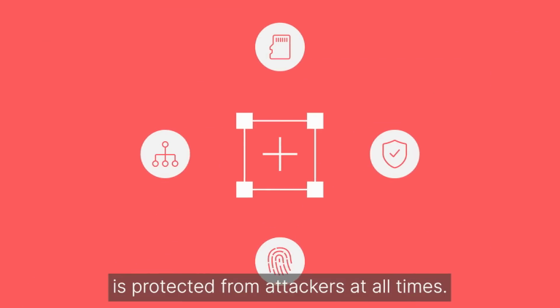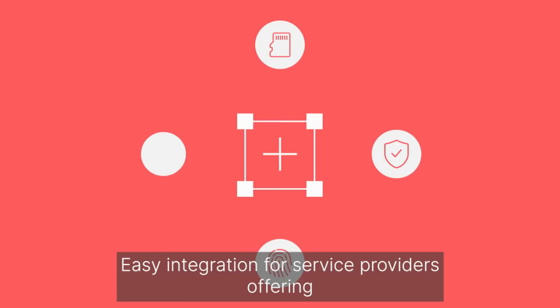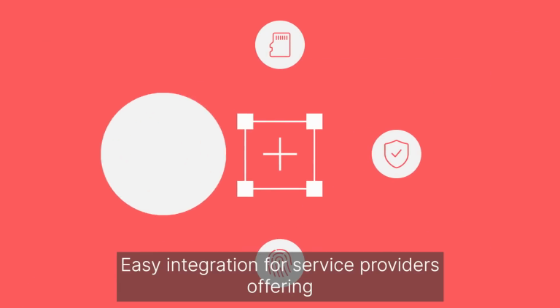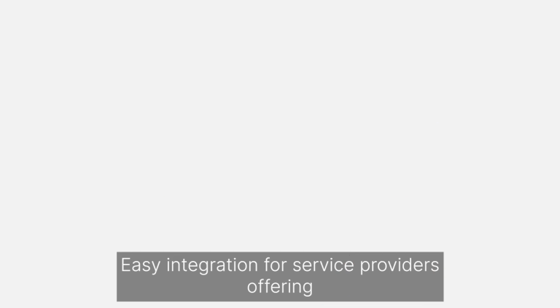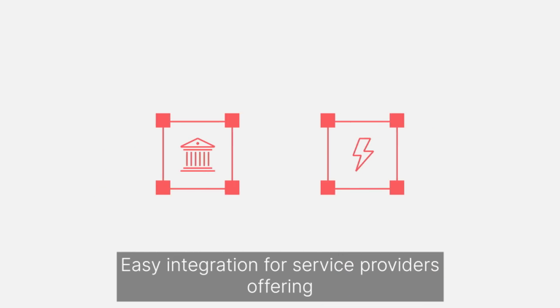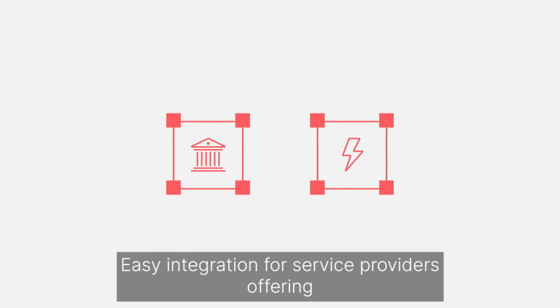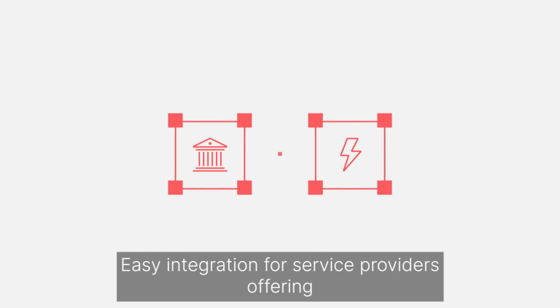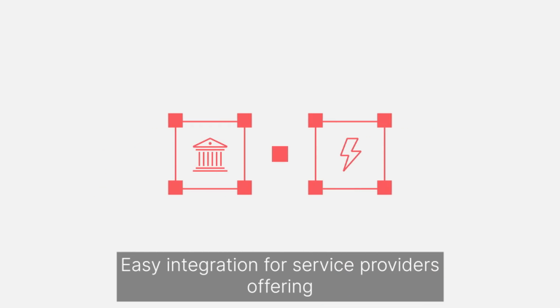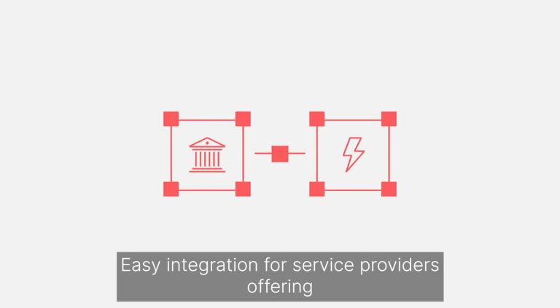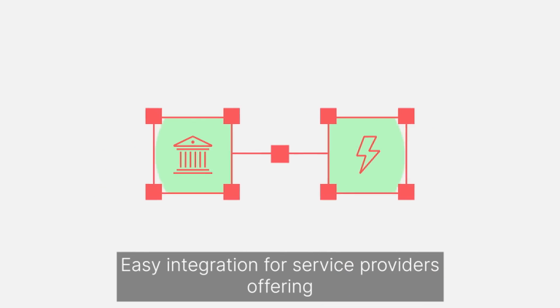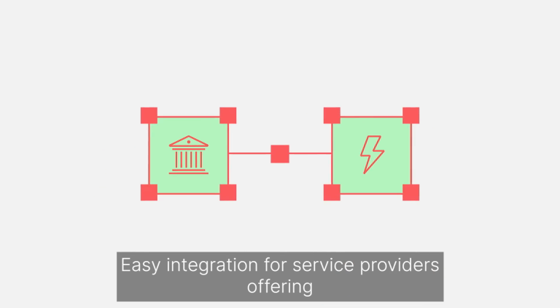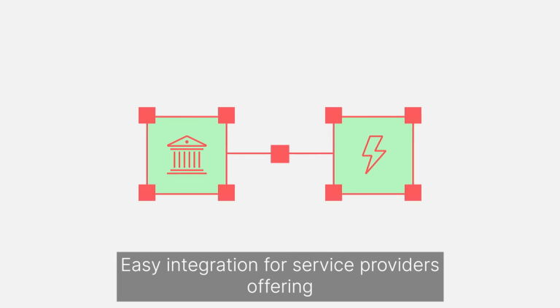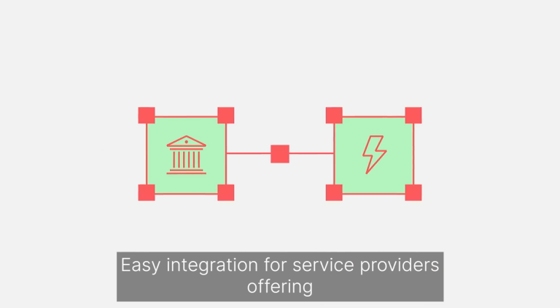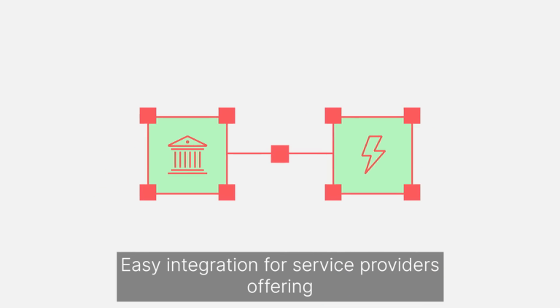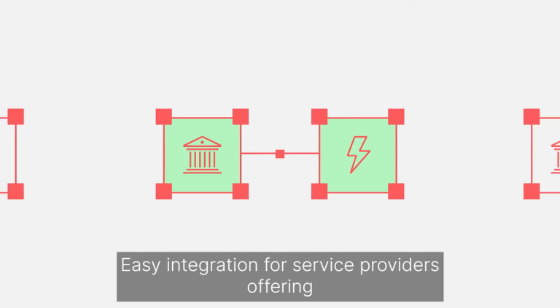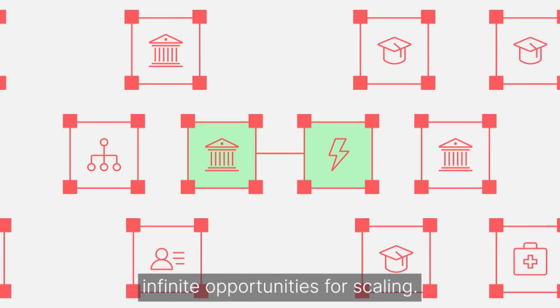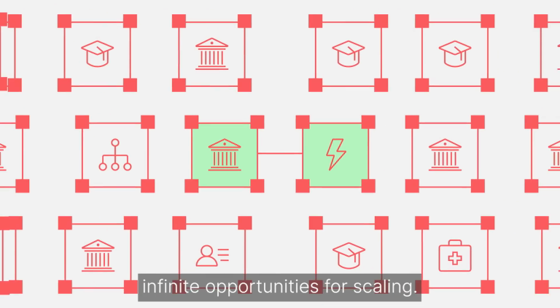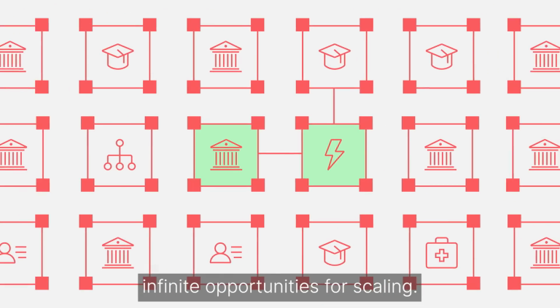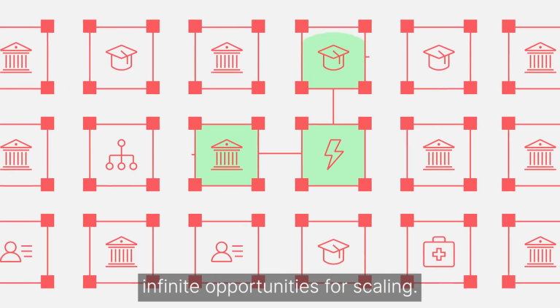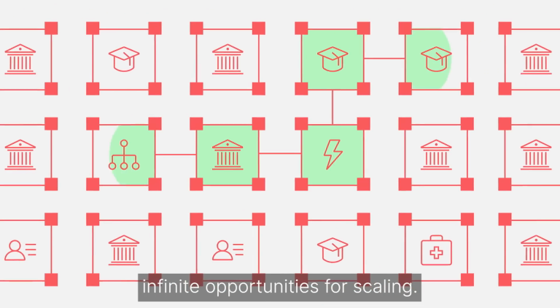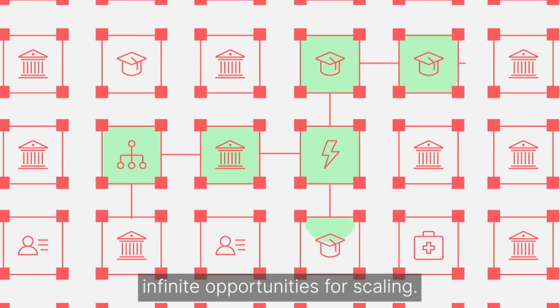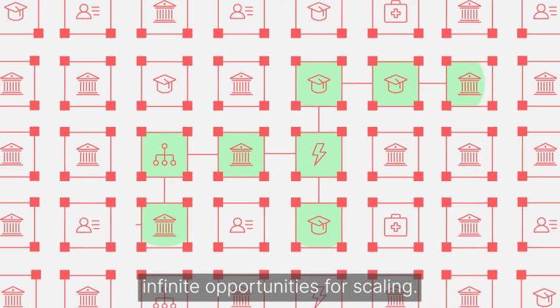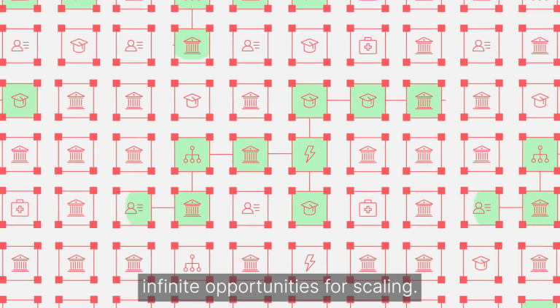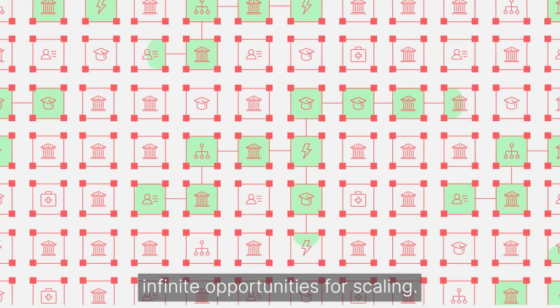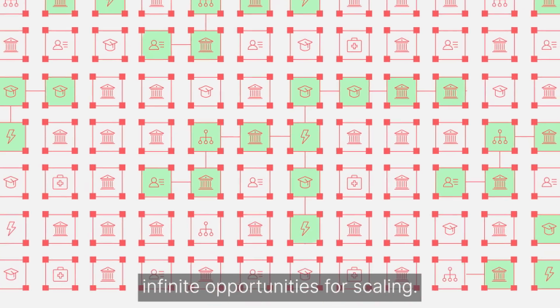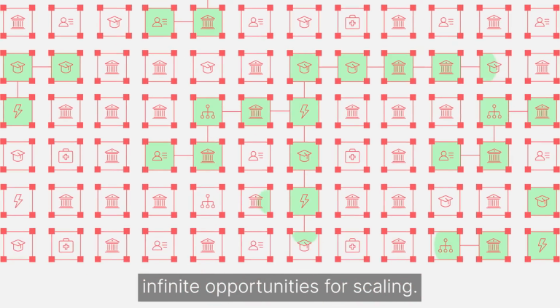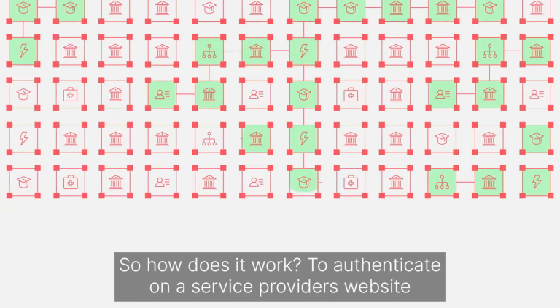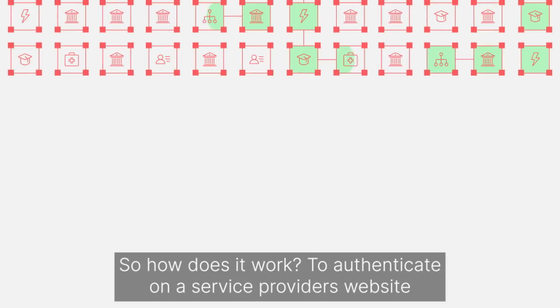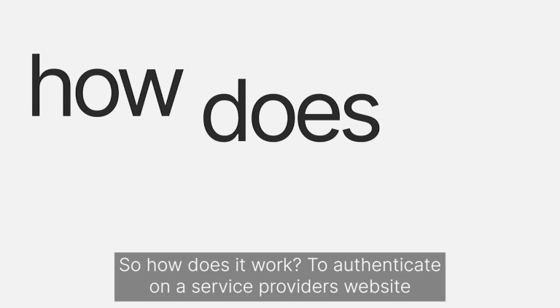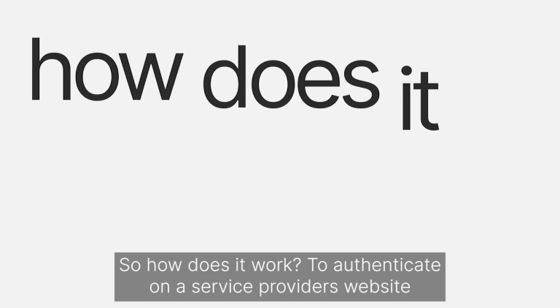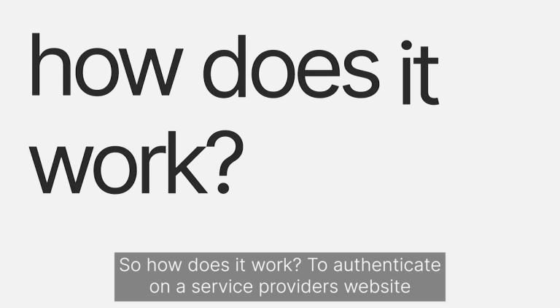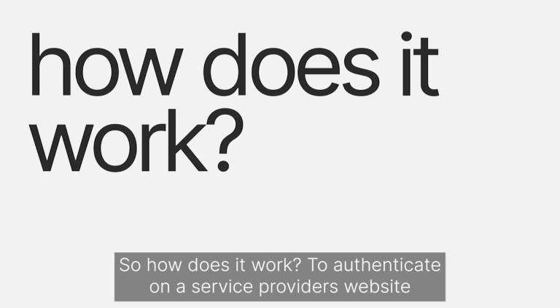Easy integration for service providers, offering infinite opportunities for scaling. So how does it work?